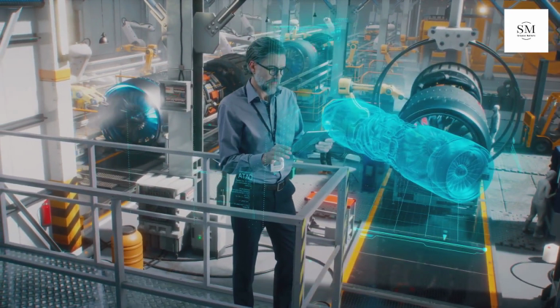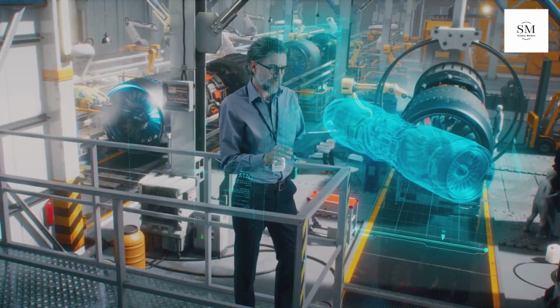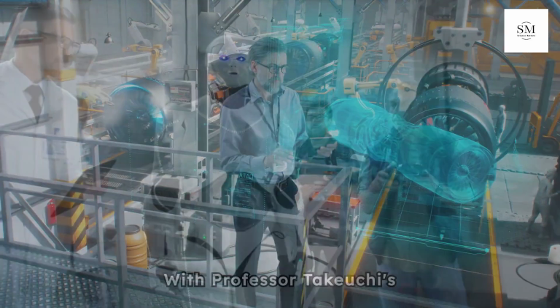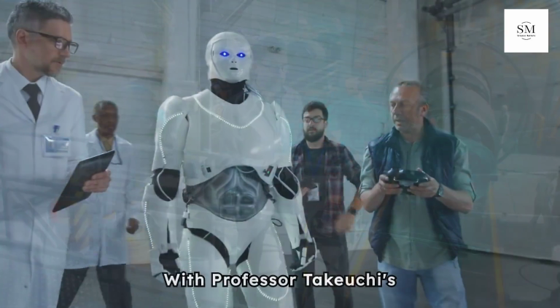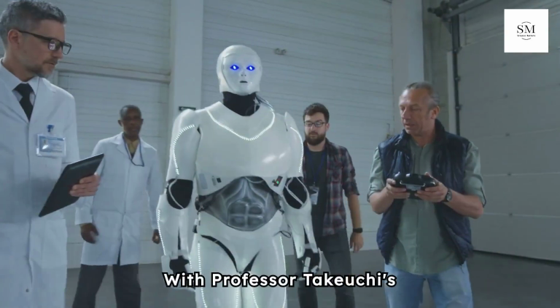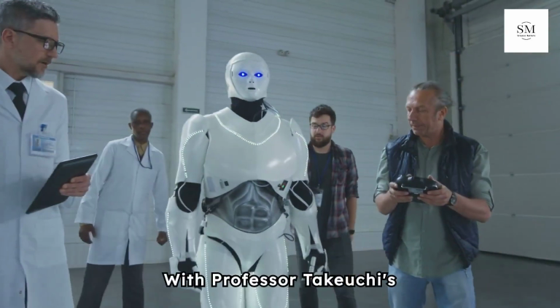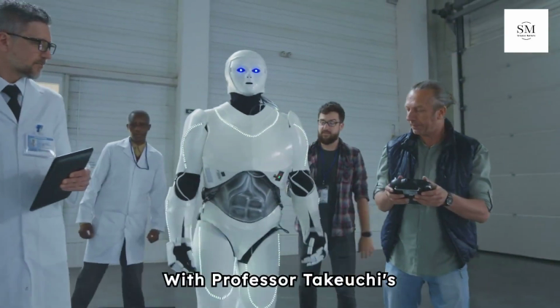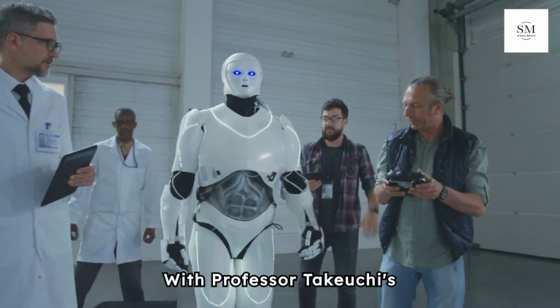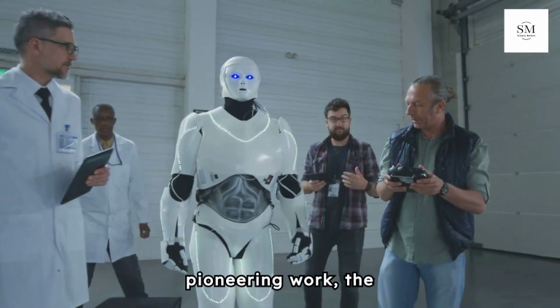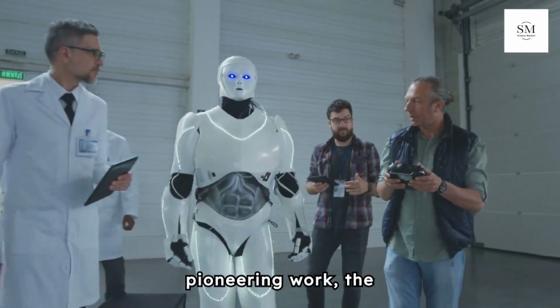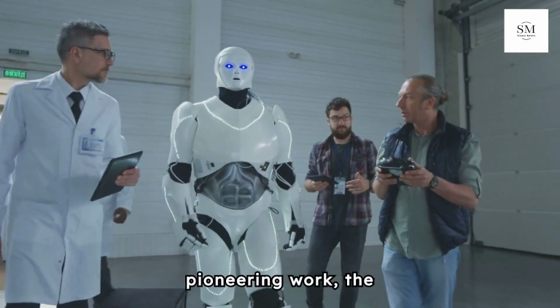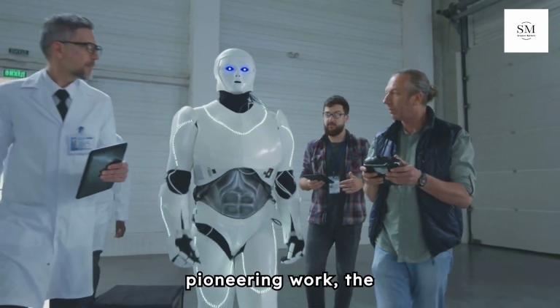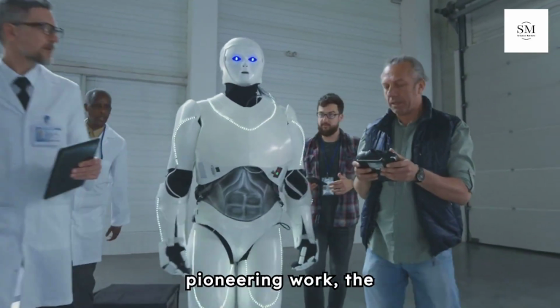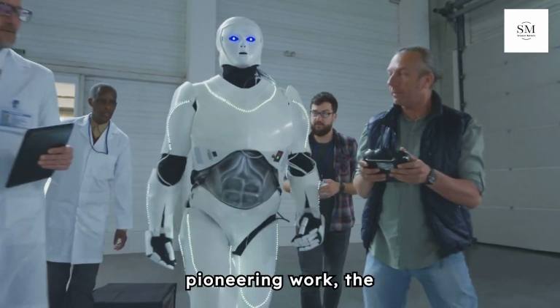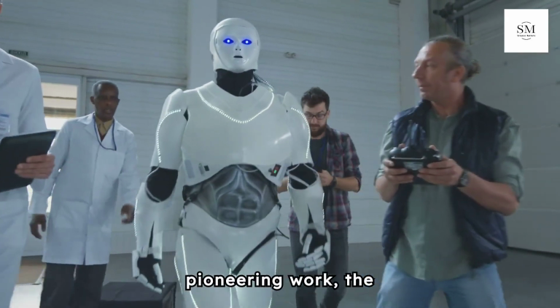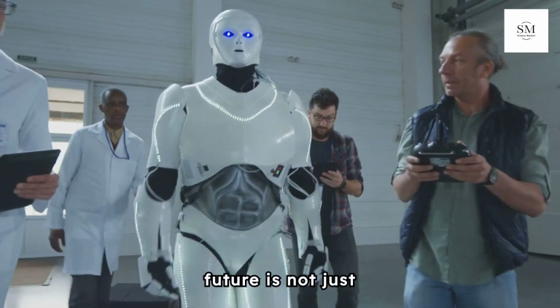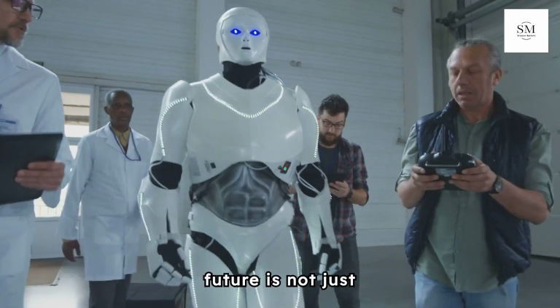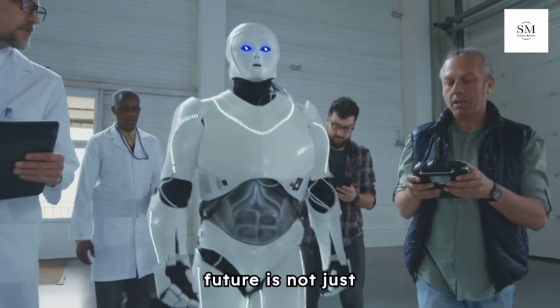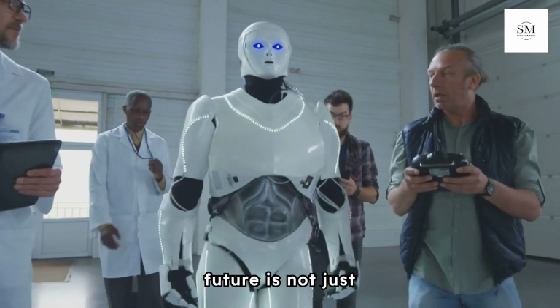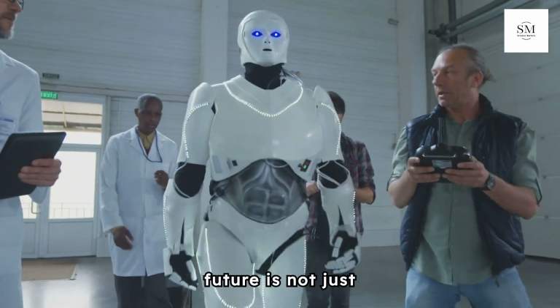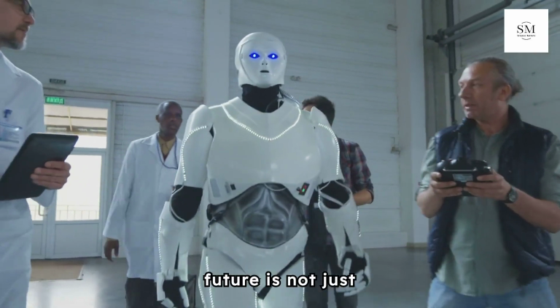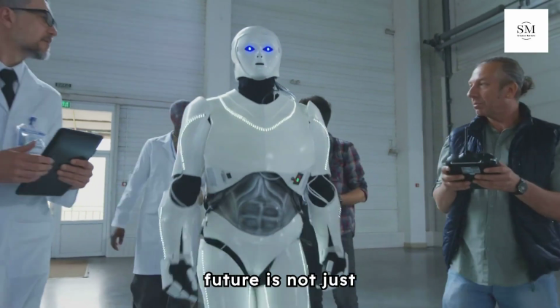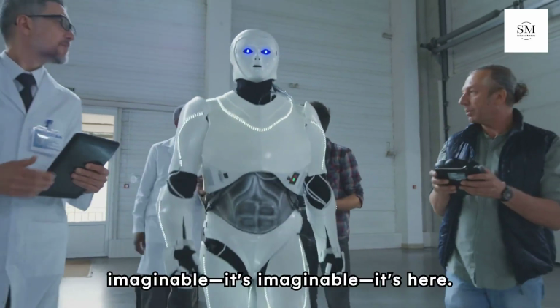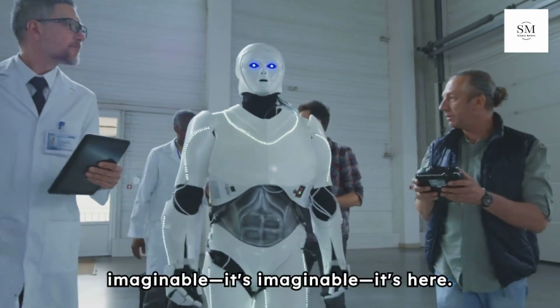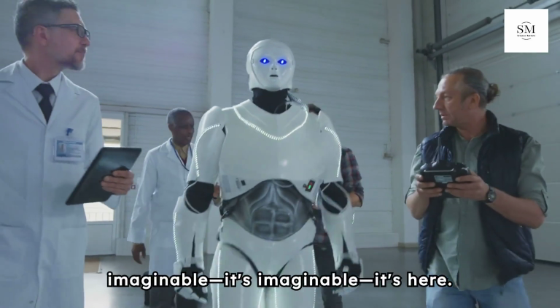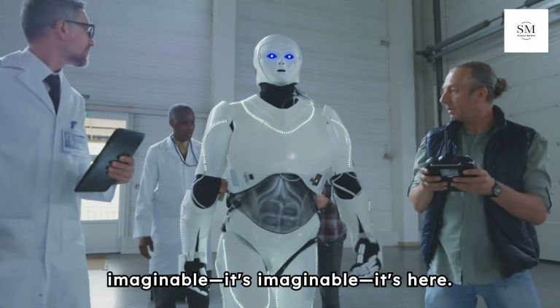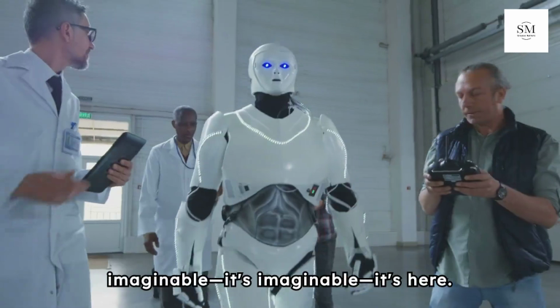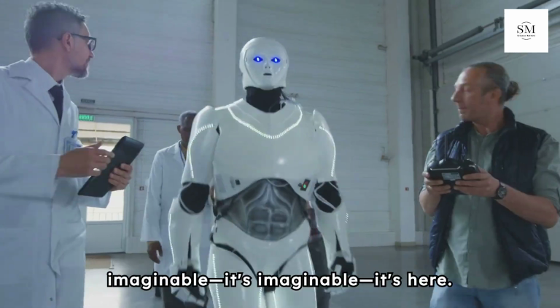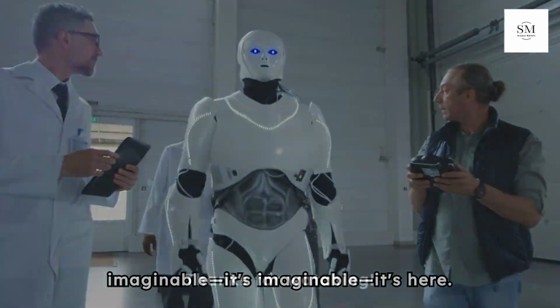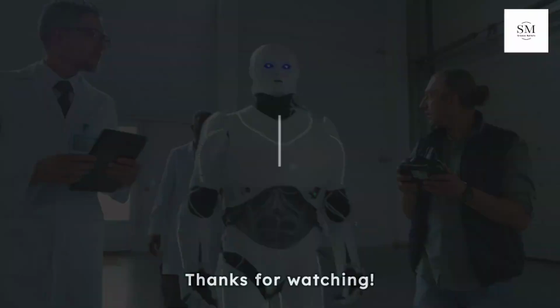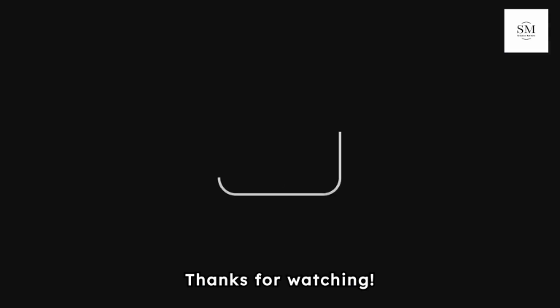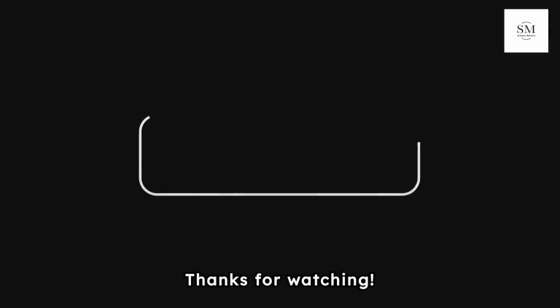With Professor Takeuchi's pioneering work, the future is not just imaginable — it's here. Thanks for watching.